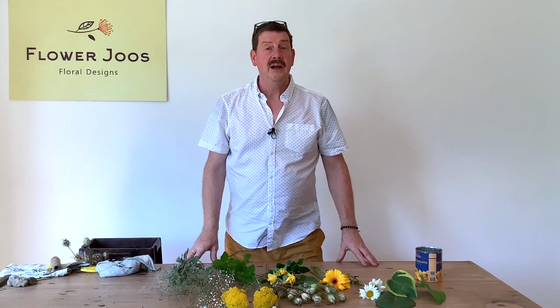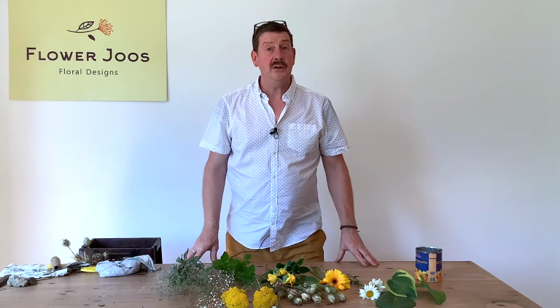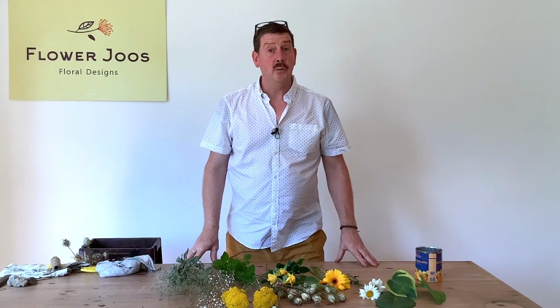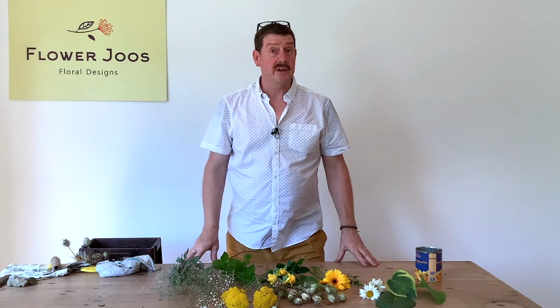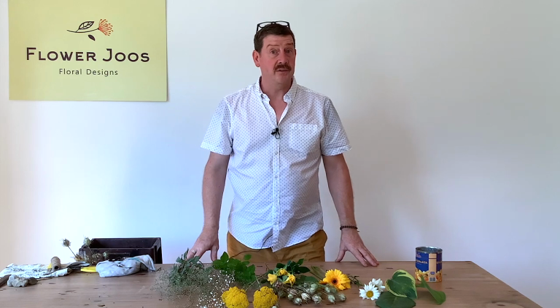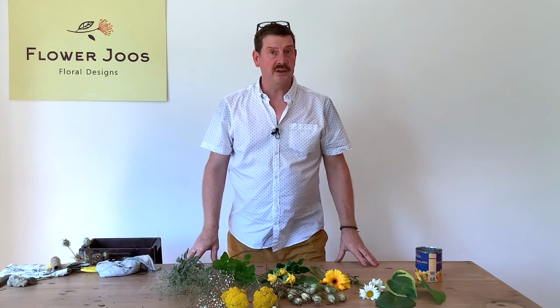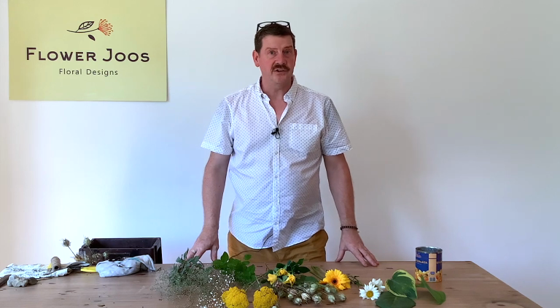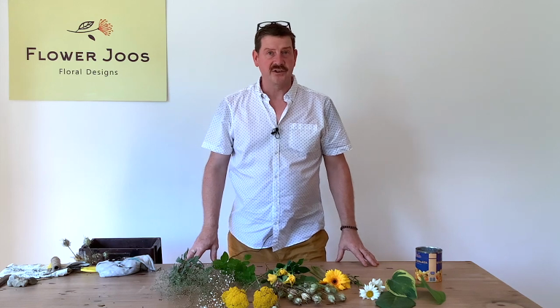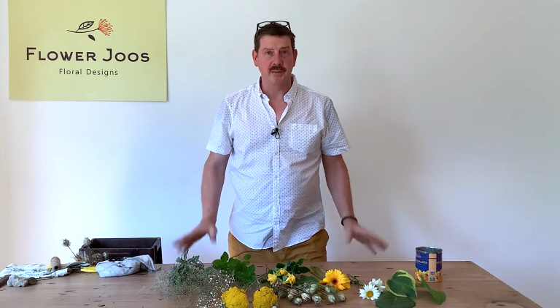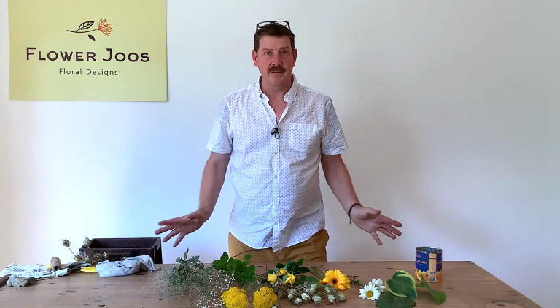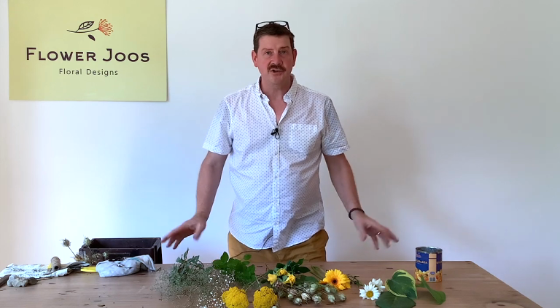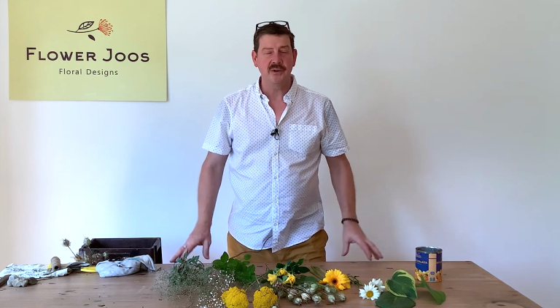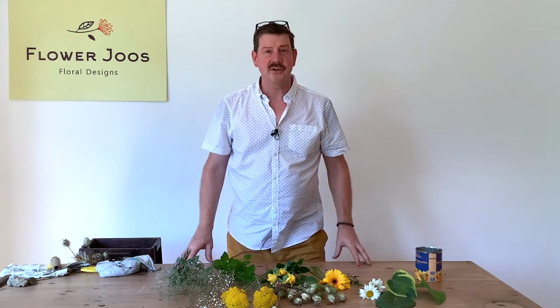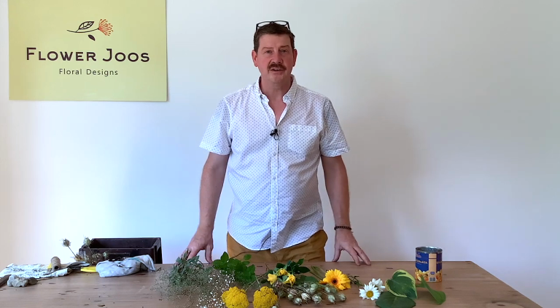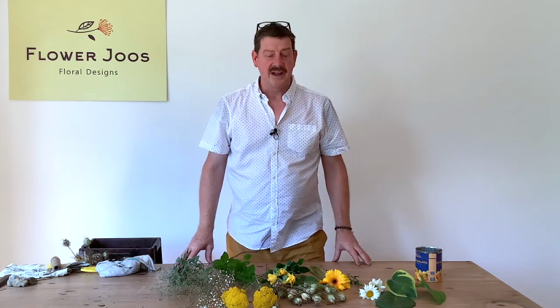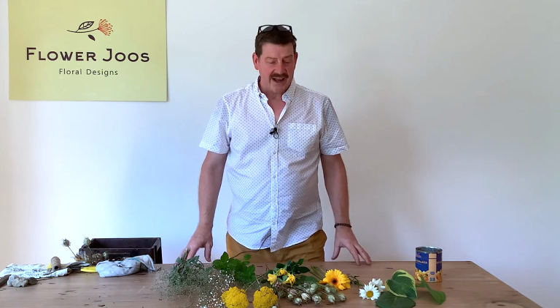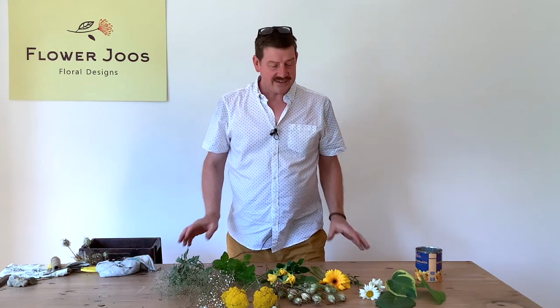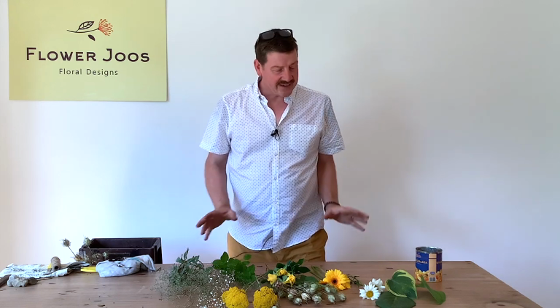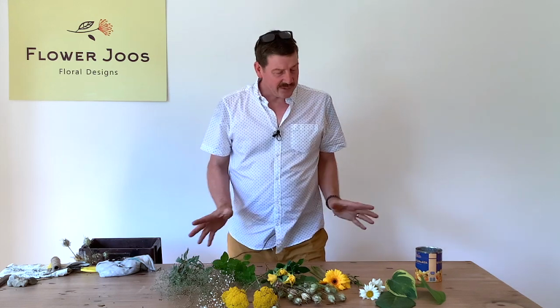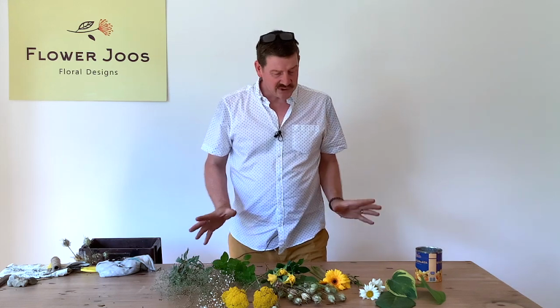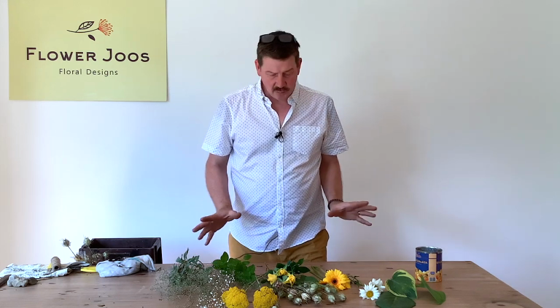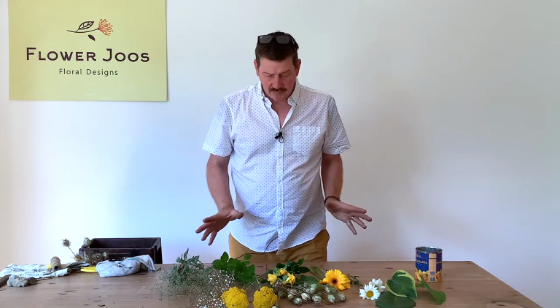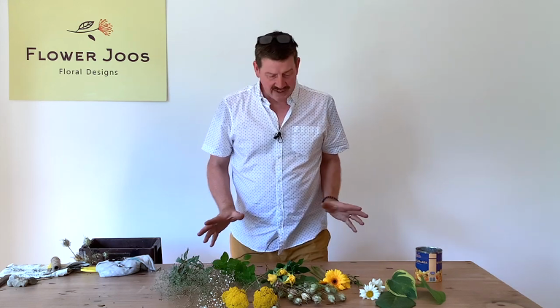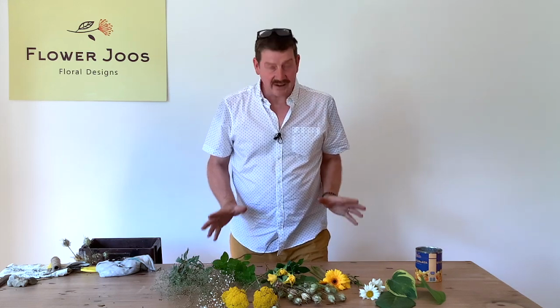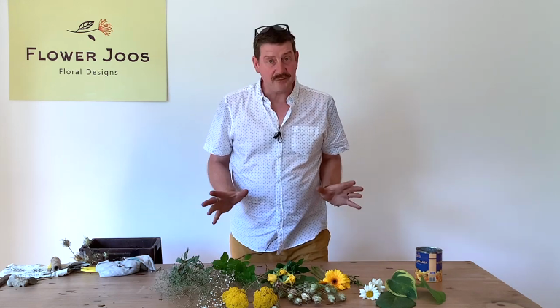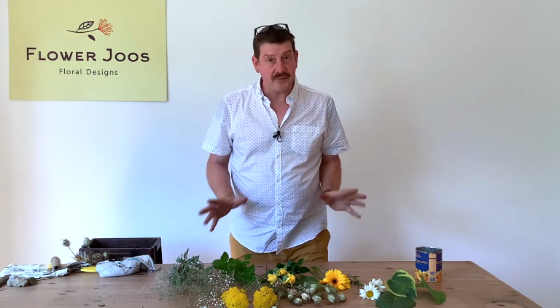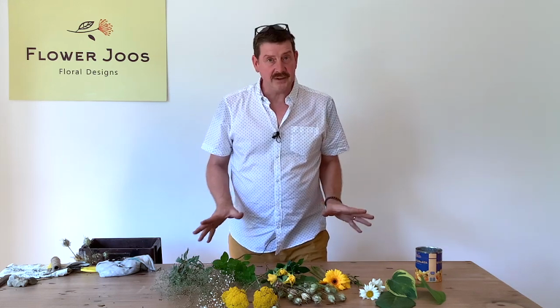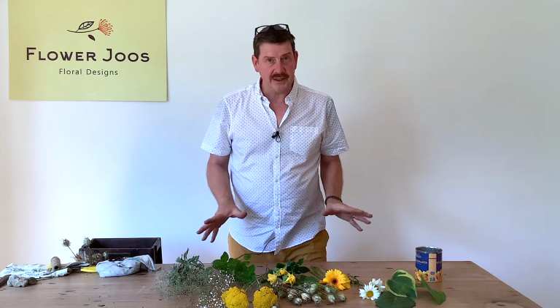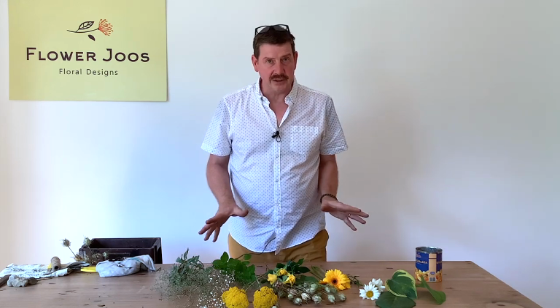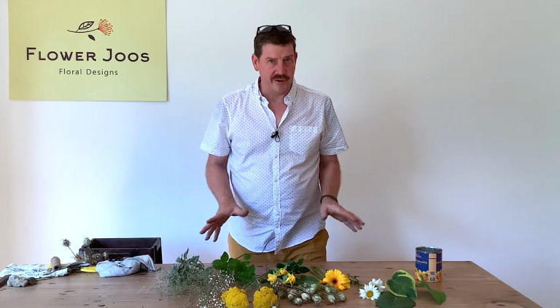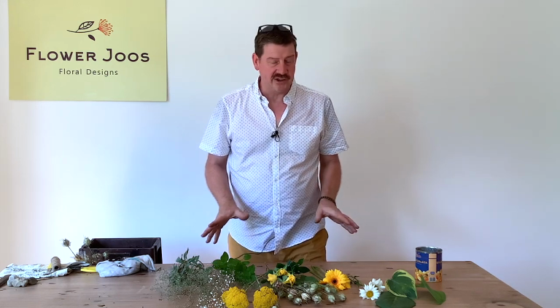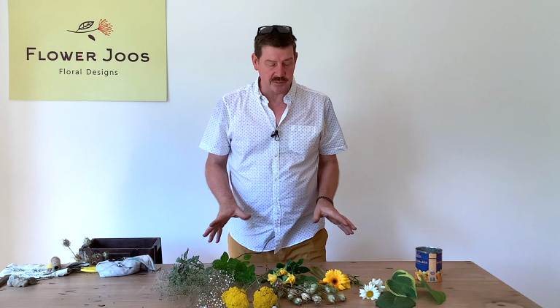Hello, welcome to Flower Juice. My name is John MacDonald and today we just want to make a fun little arrangement.